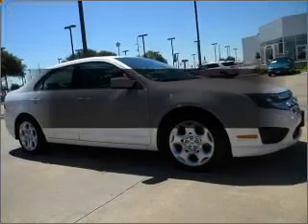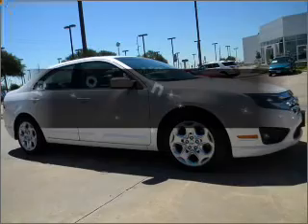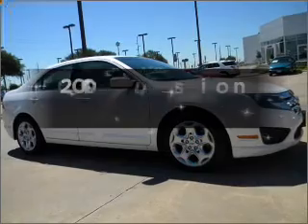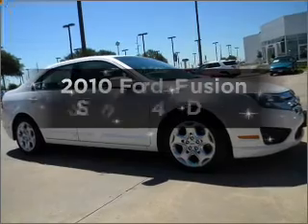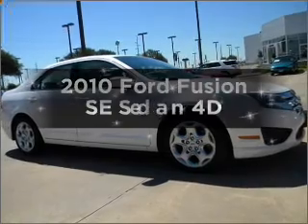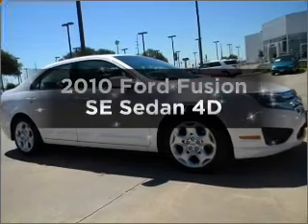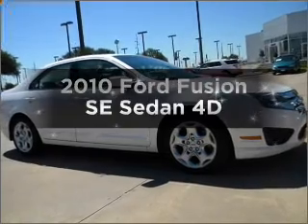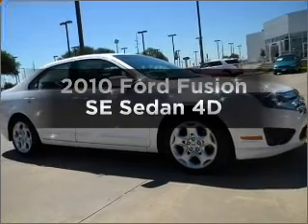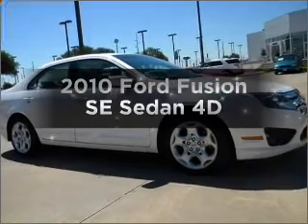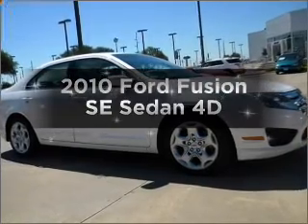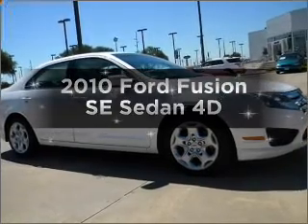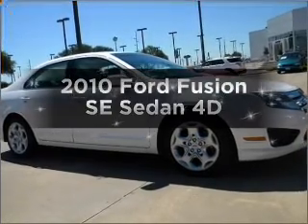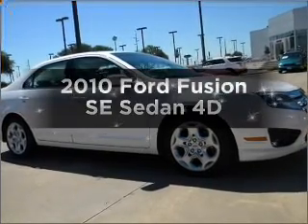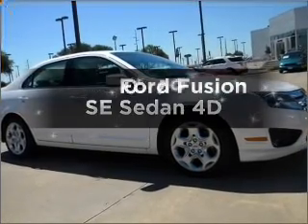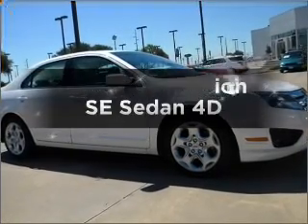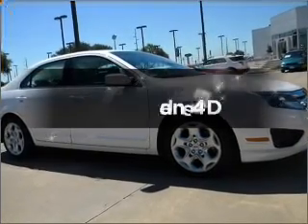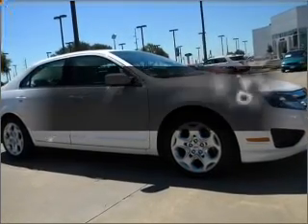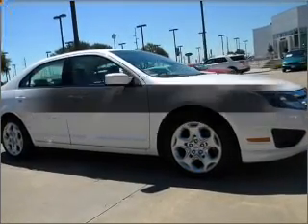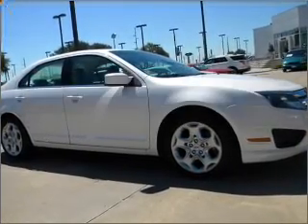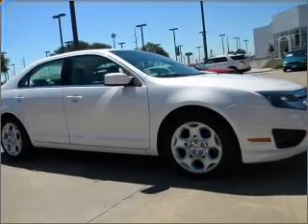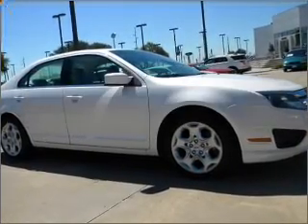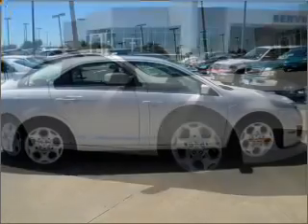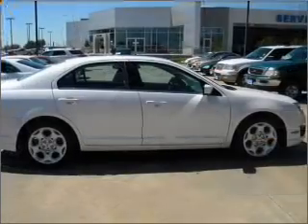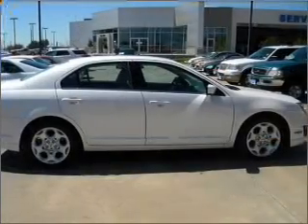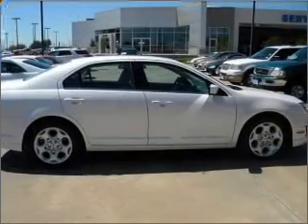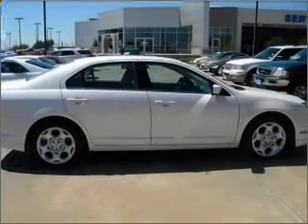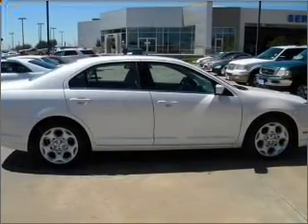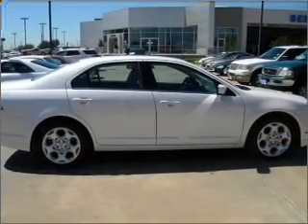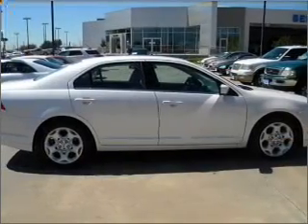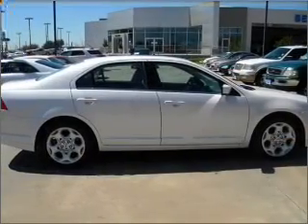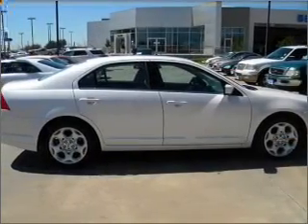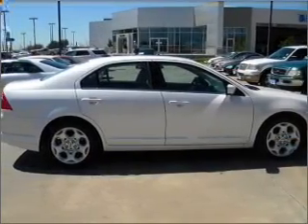Introducing the 2010 Ford Fusion. Travel the roads in style and comfort in this great vehicle.